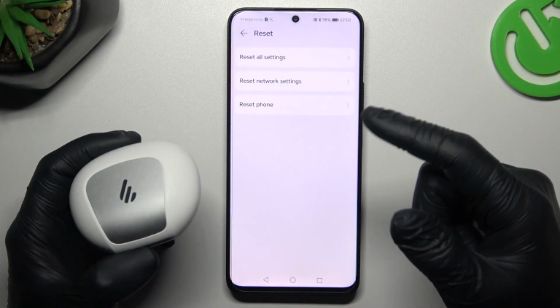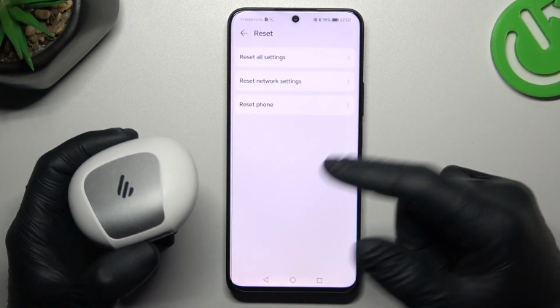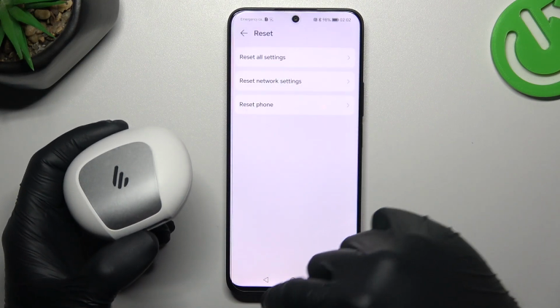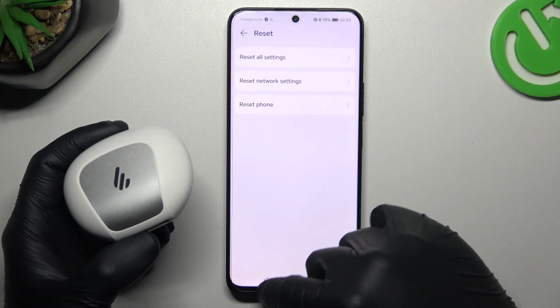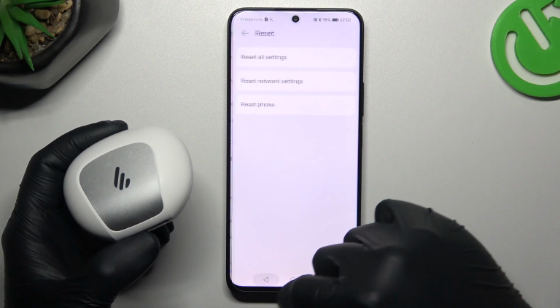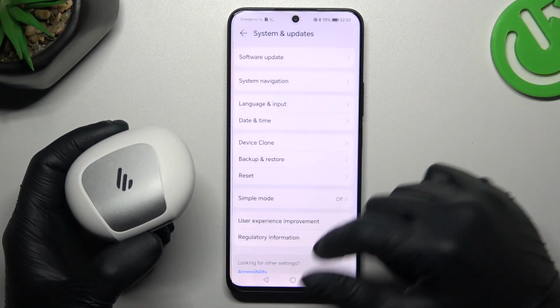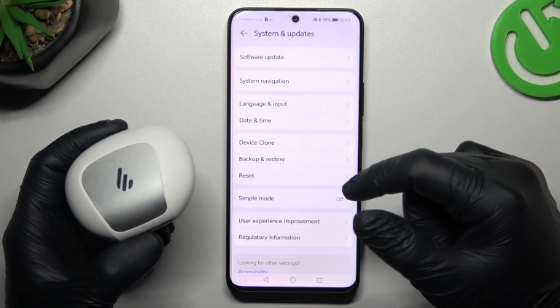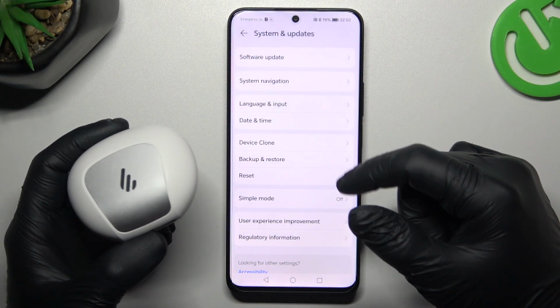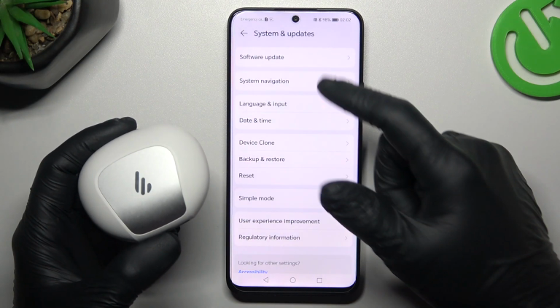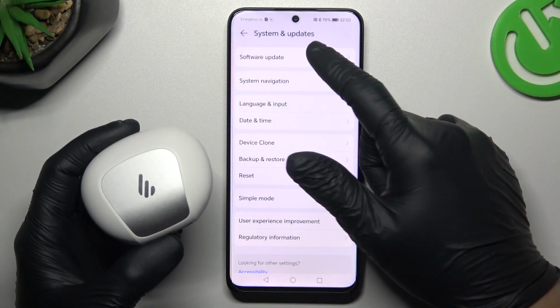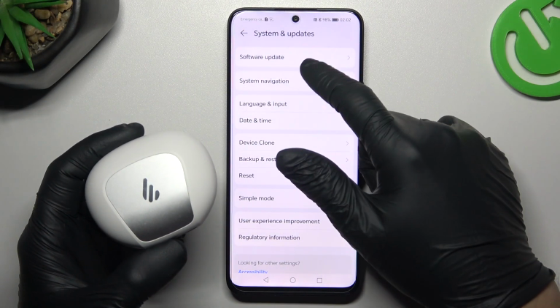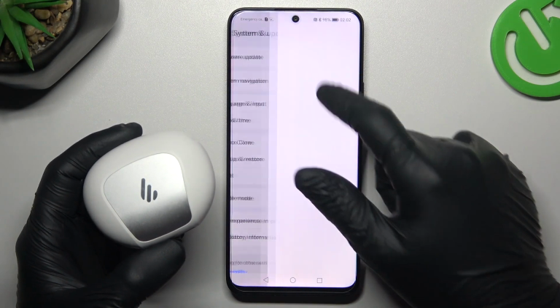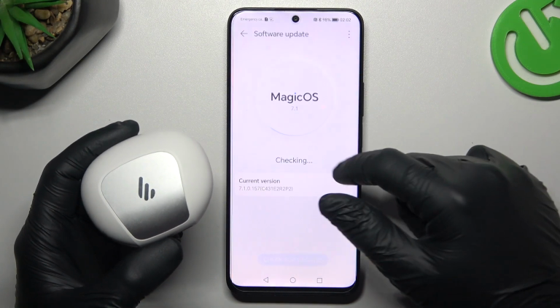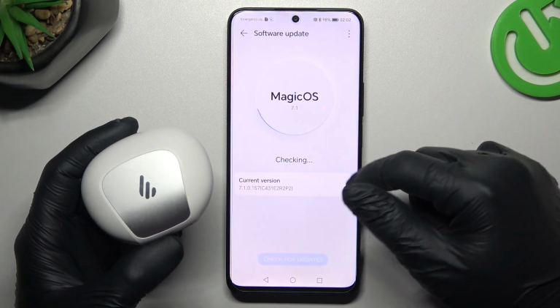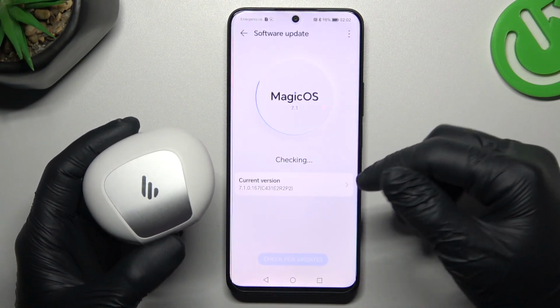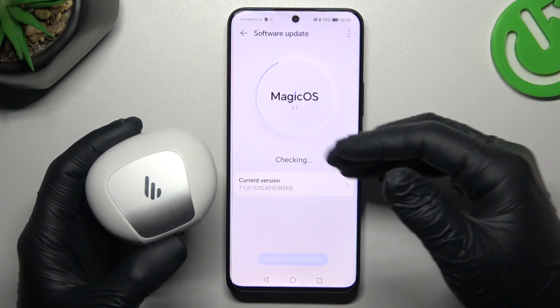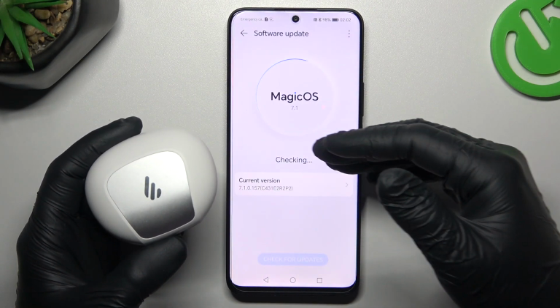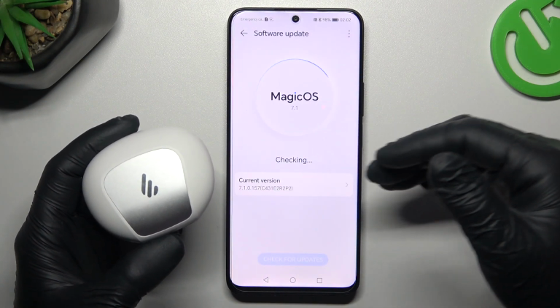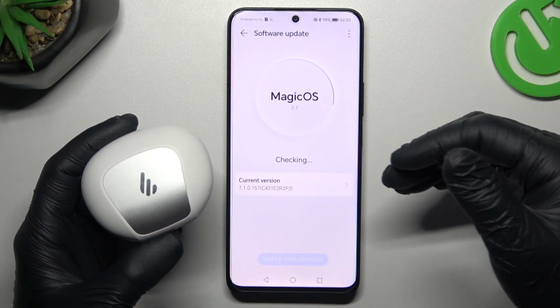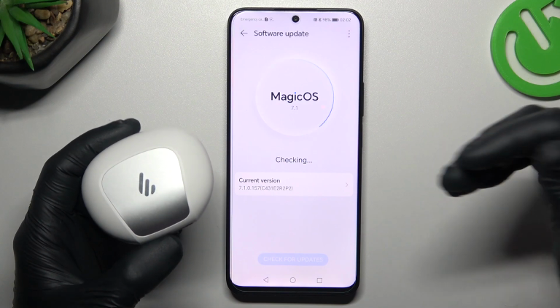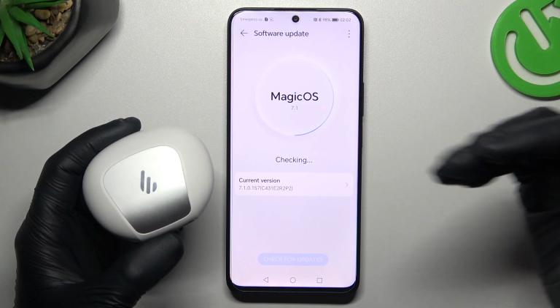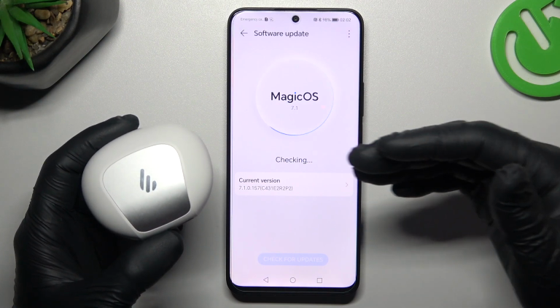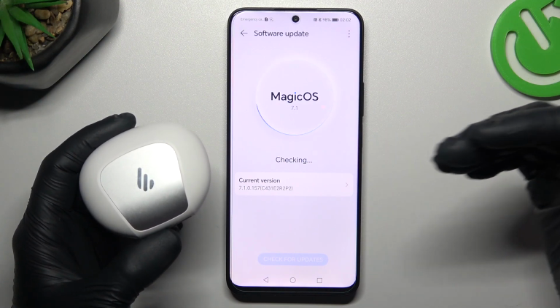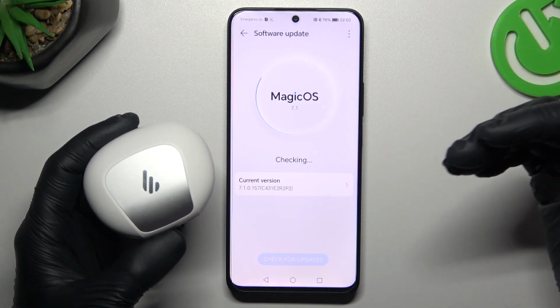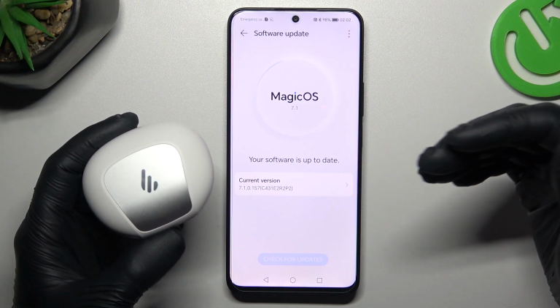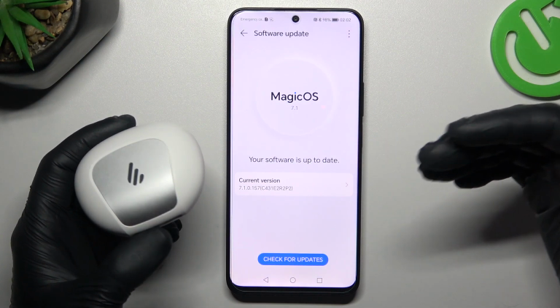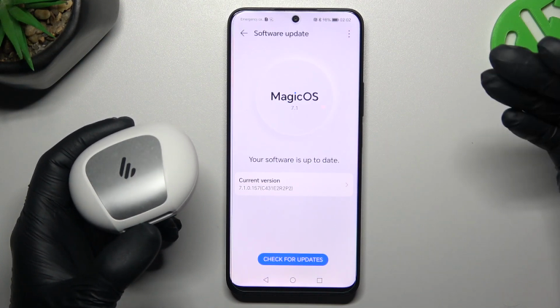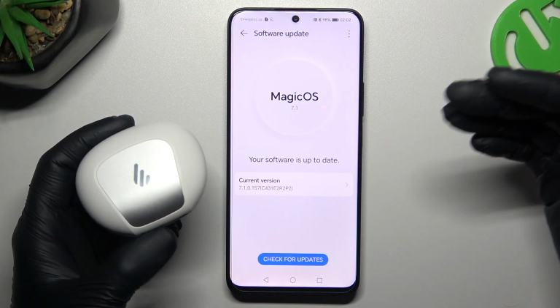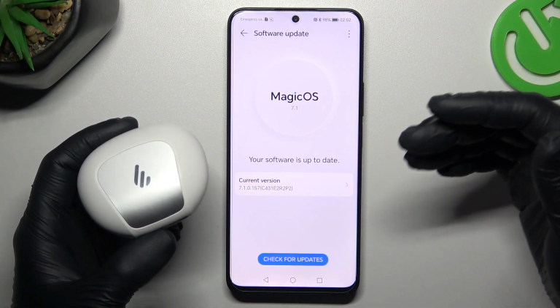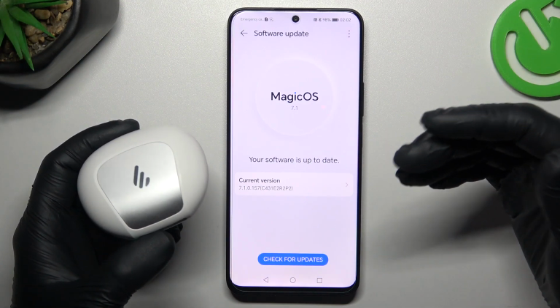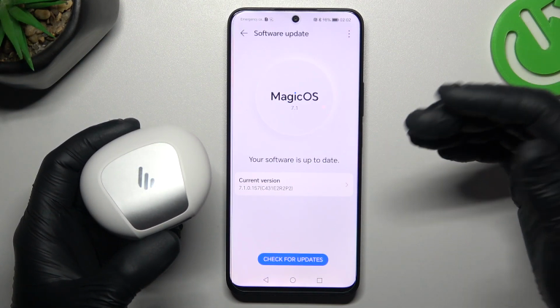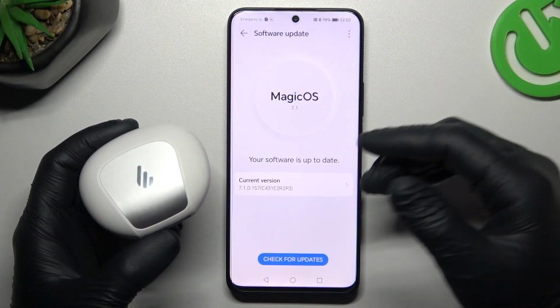You can also try to update your system. Go to Software Update, check for updates, and if an update is available, download and install it.